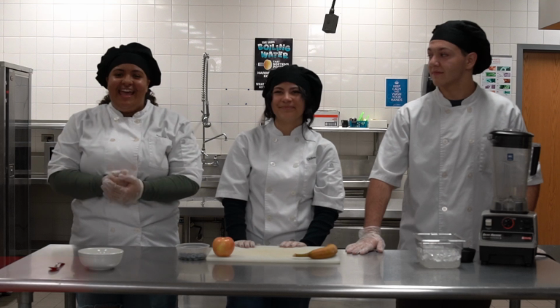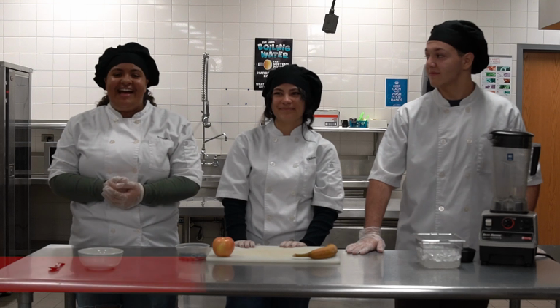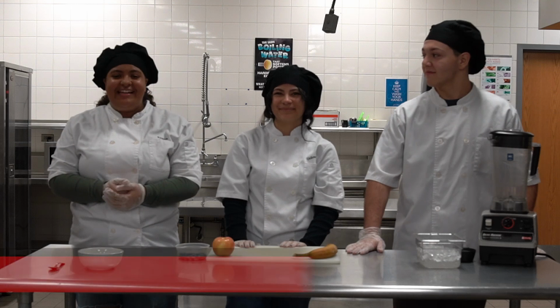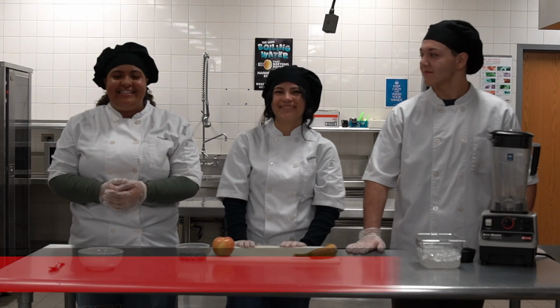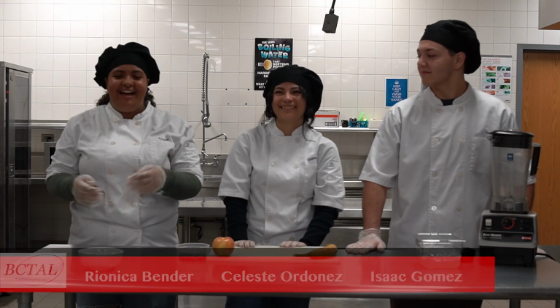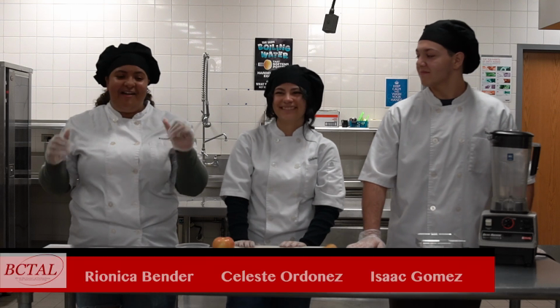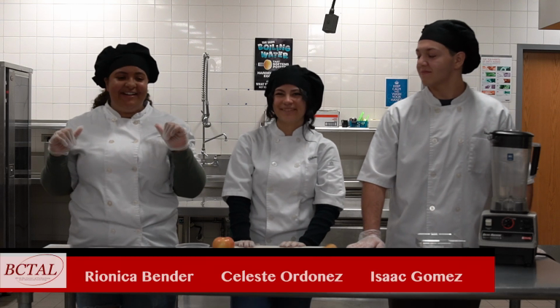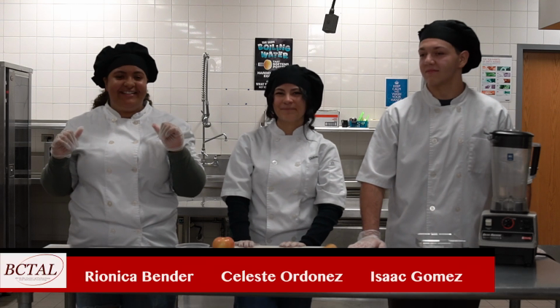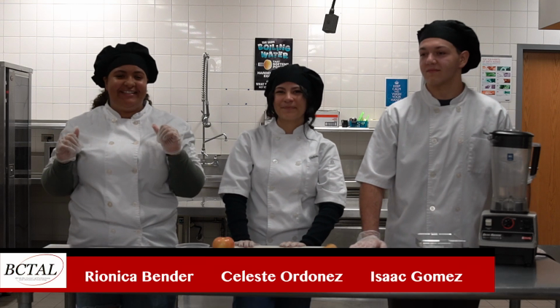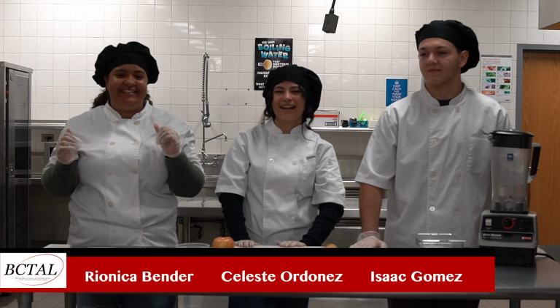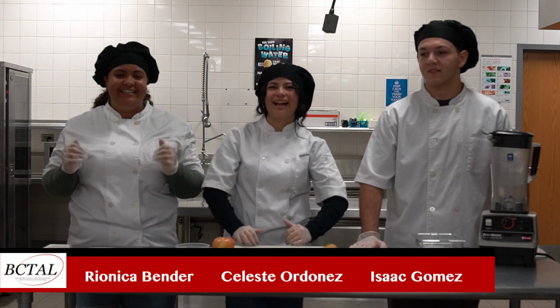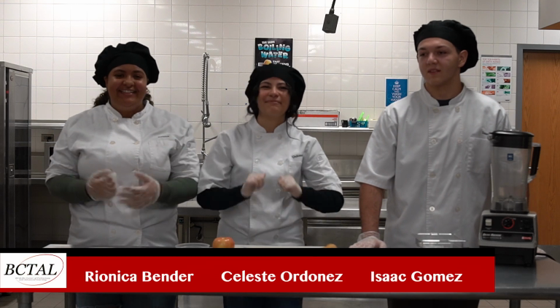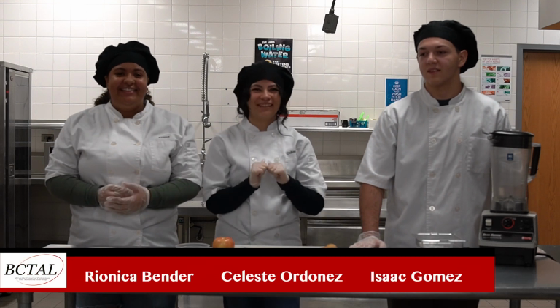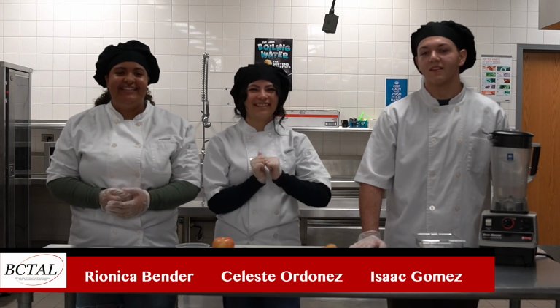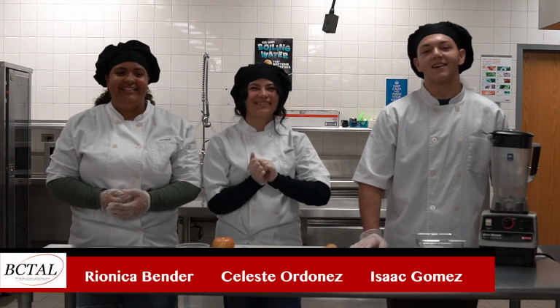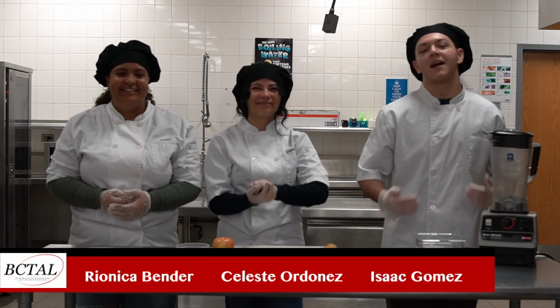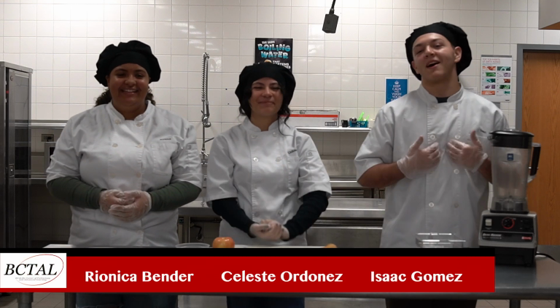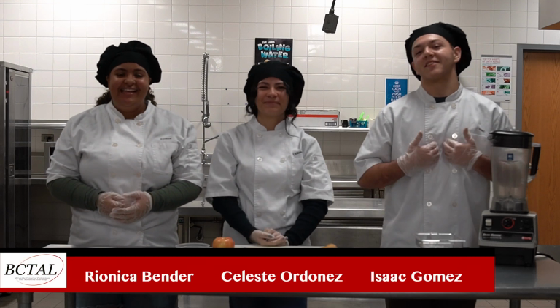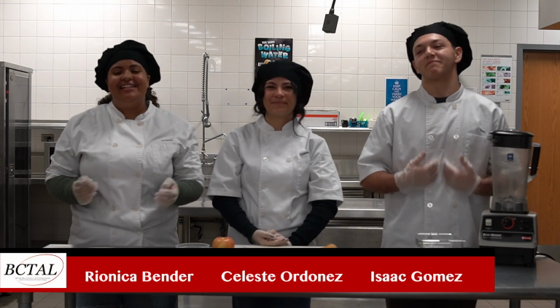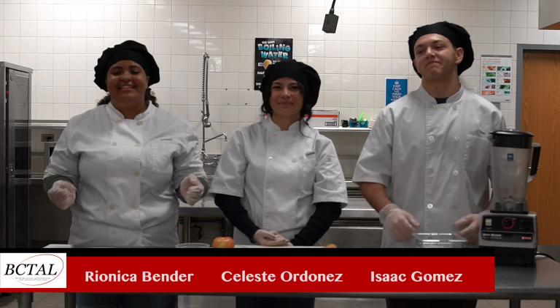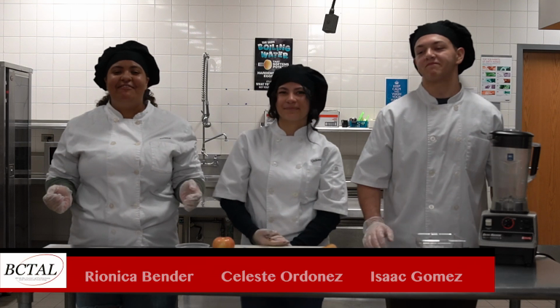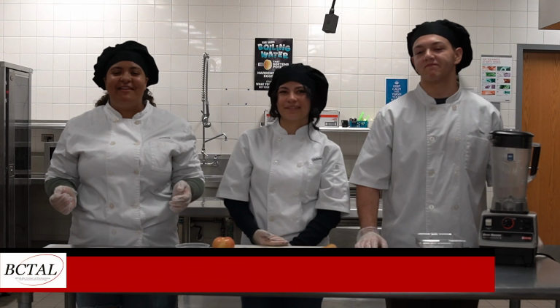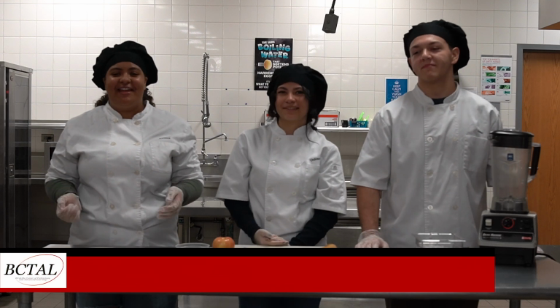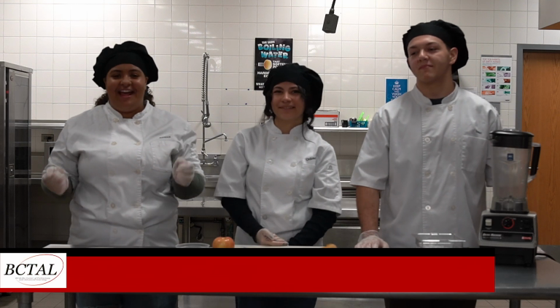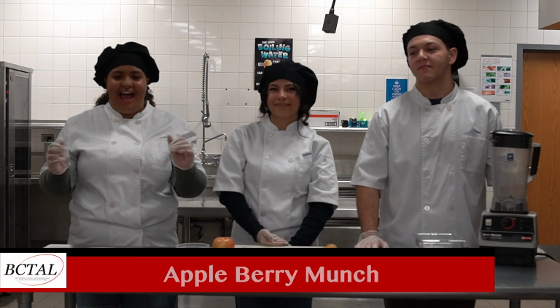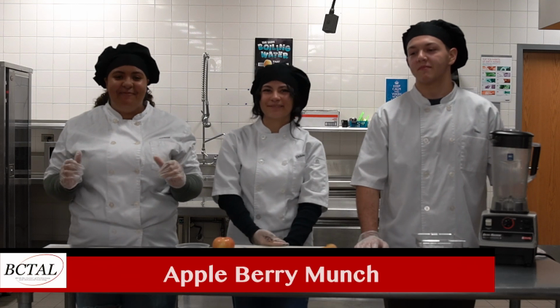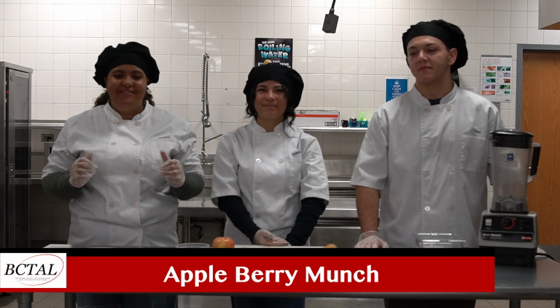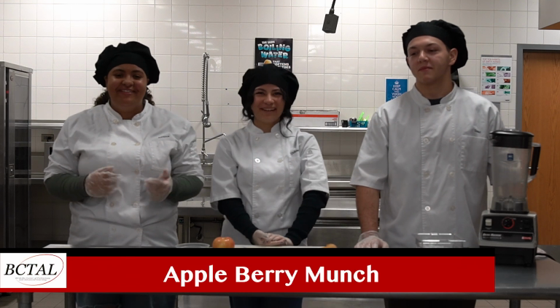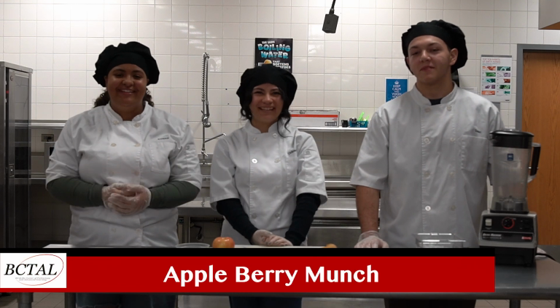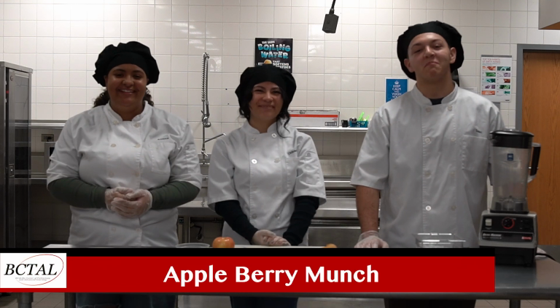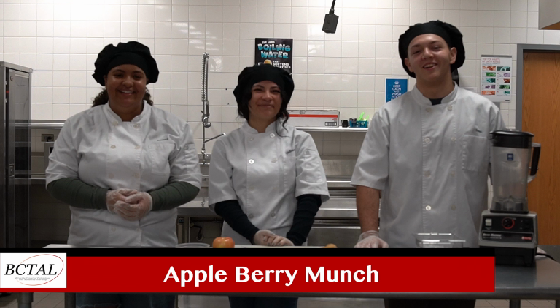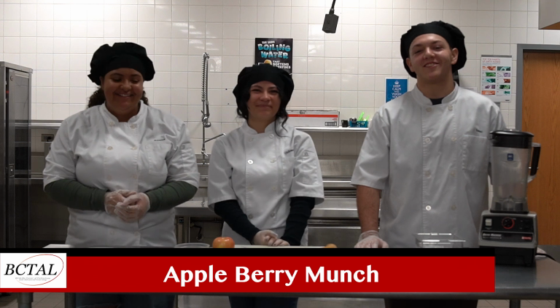Hey guys, I'm Riannika, I'm Celeste, and I'm Ivy, and today we're making an apple berry munch.